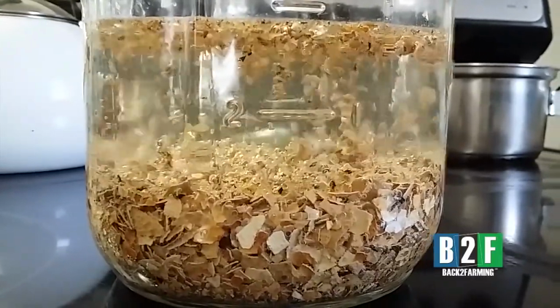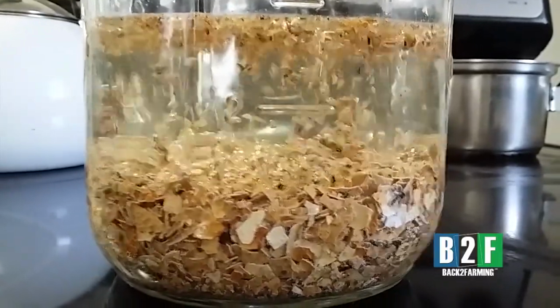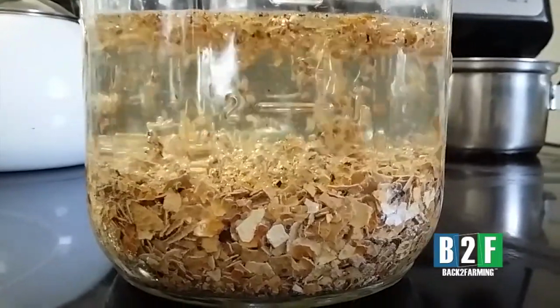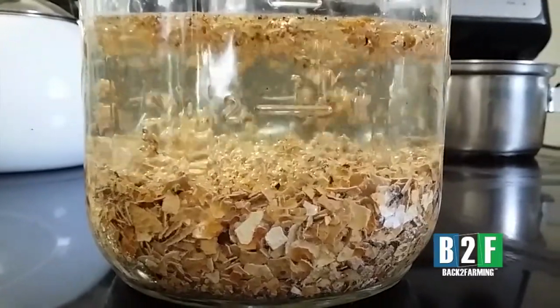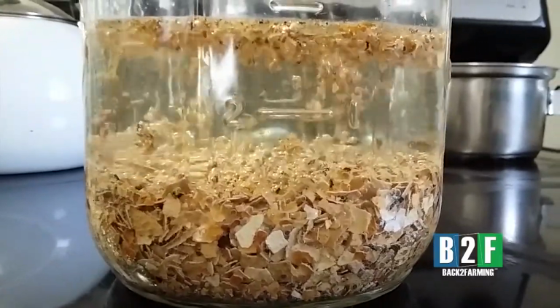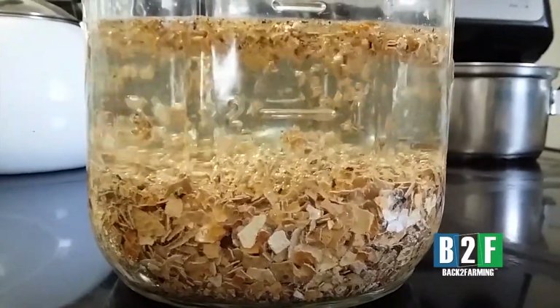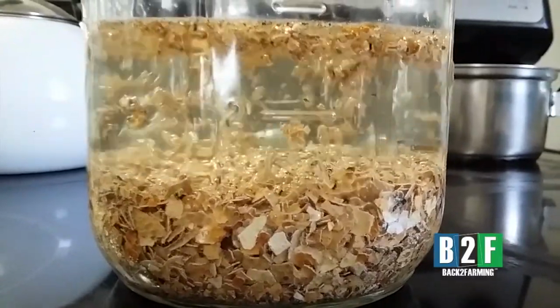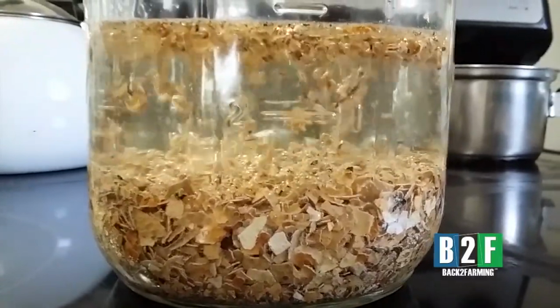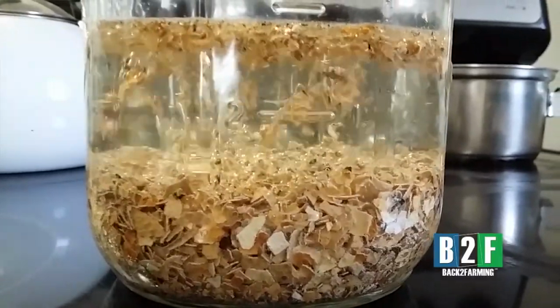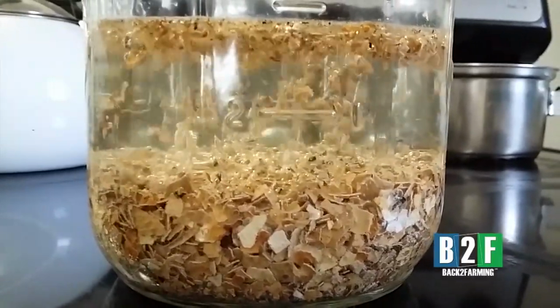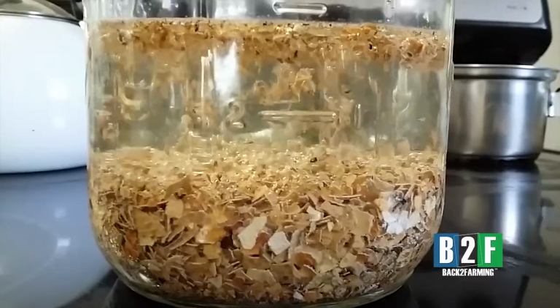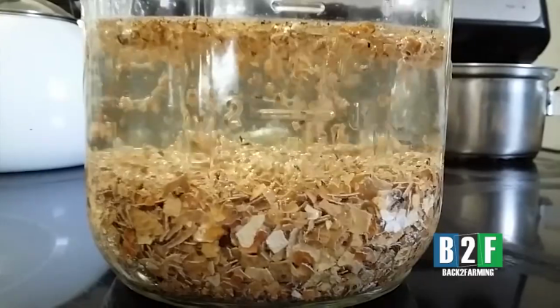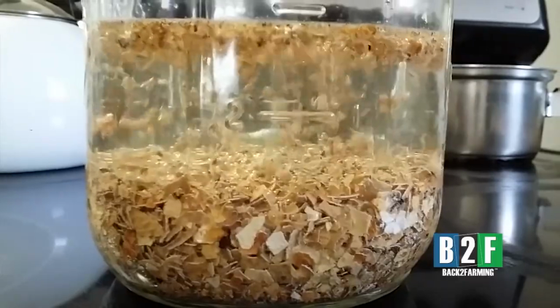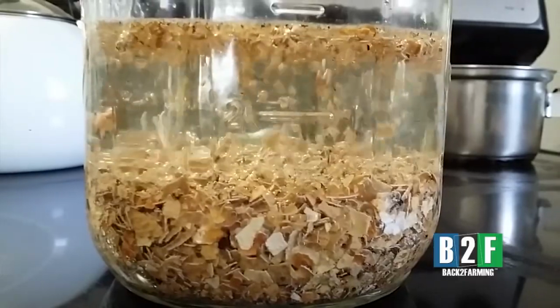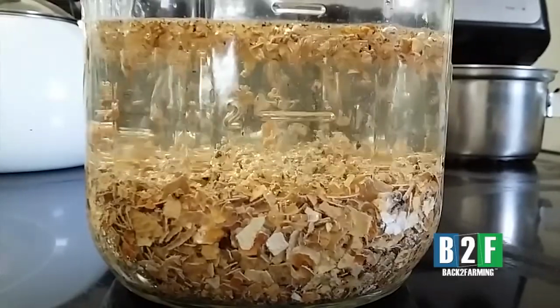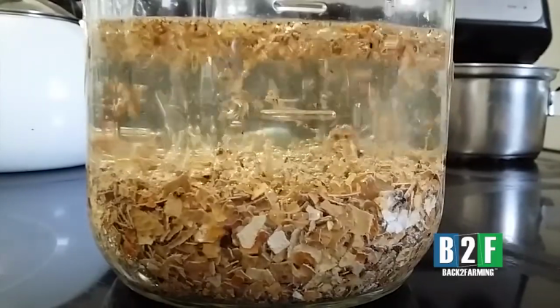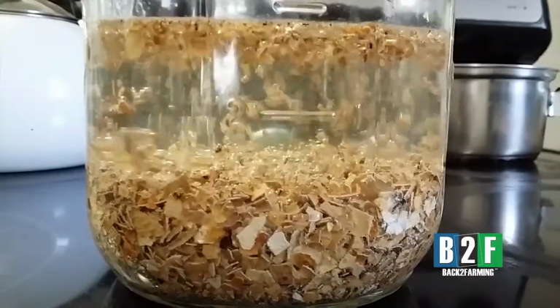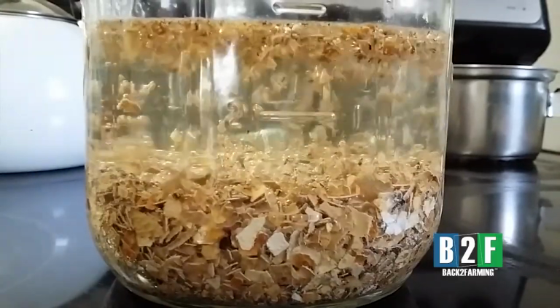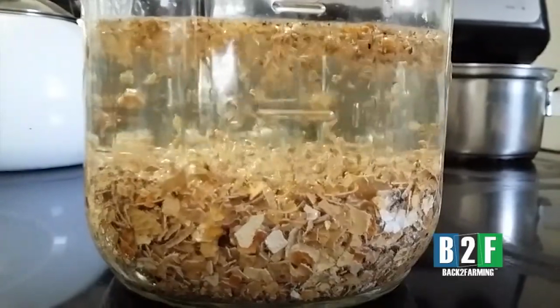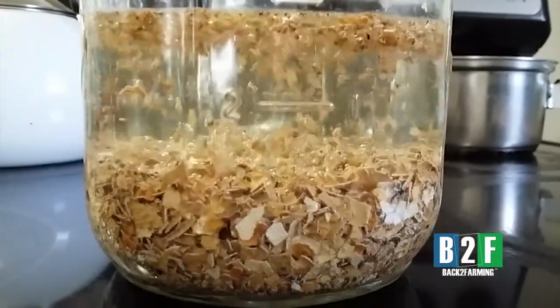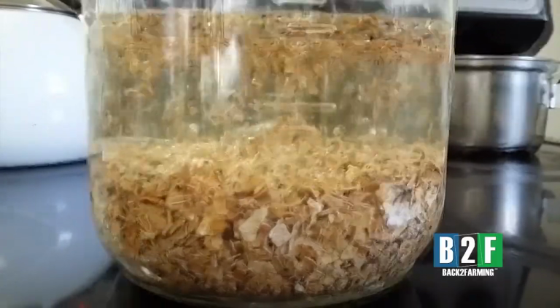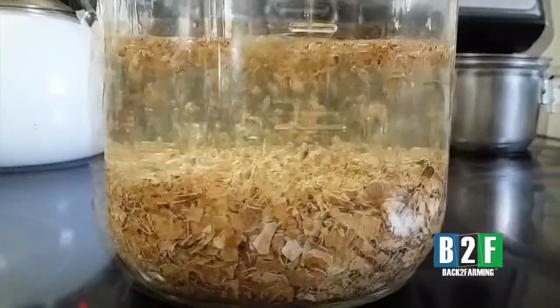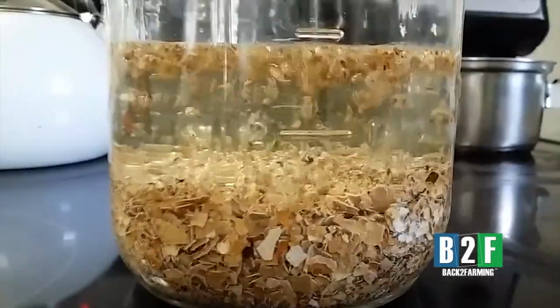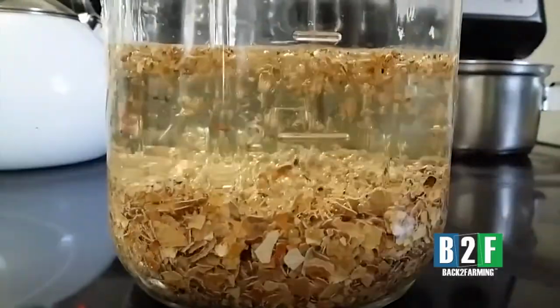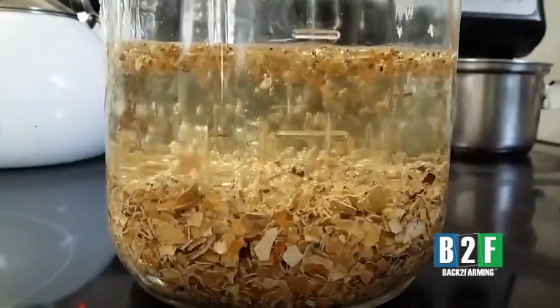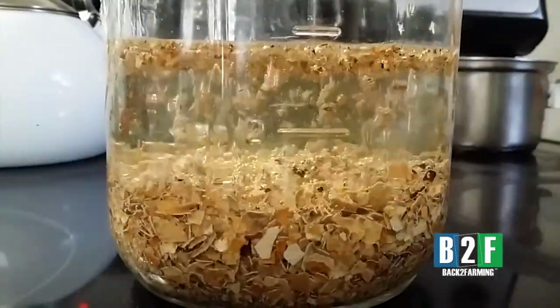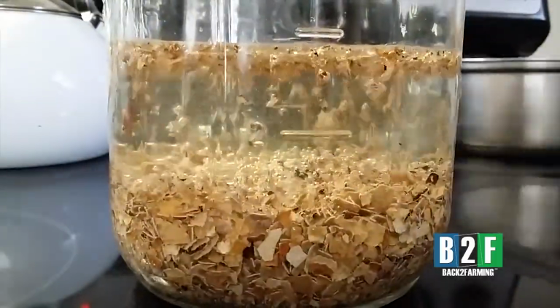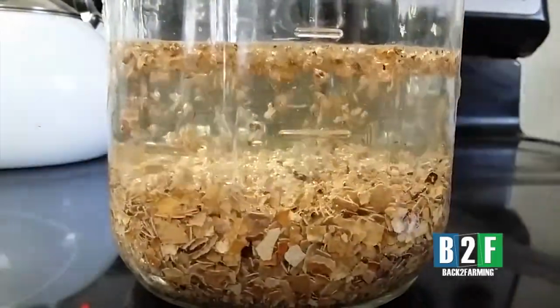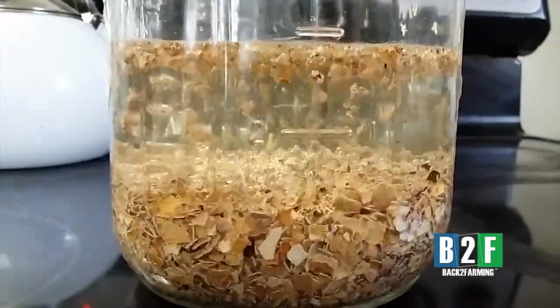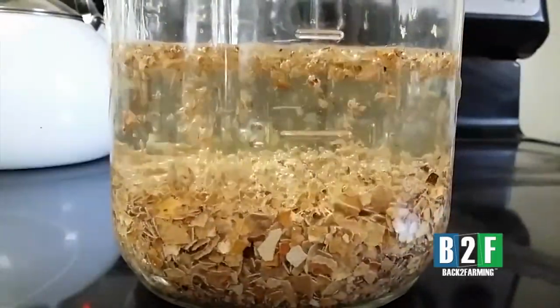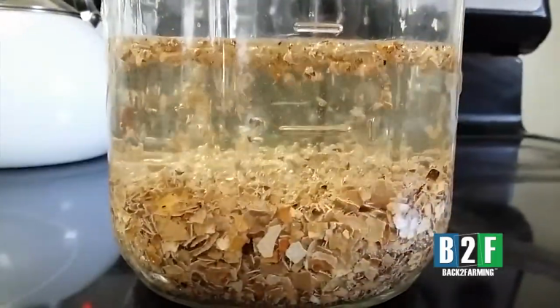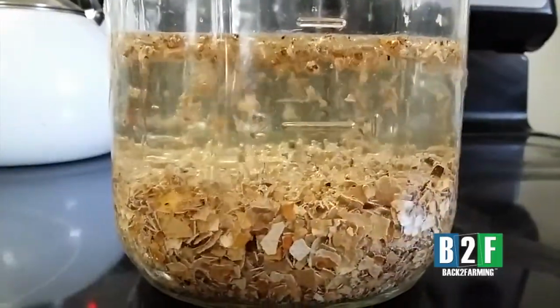We let that sit for 10 days and we got some super strong potent calcium fertilizer. Next Tuesday we're gonna put more vinegar in here.